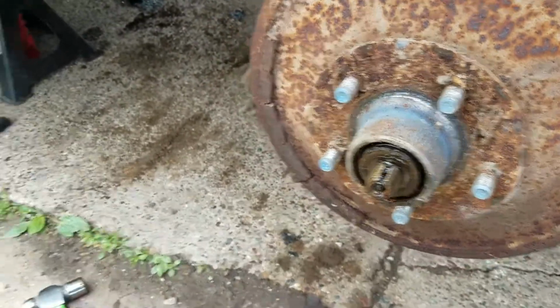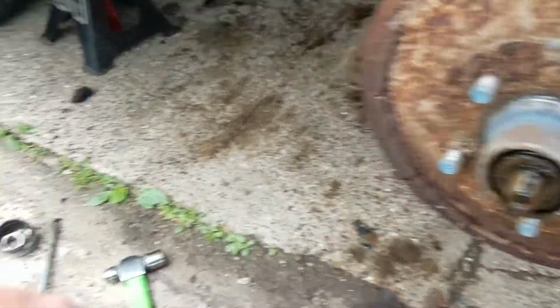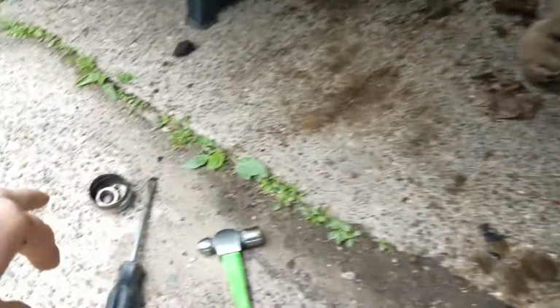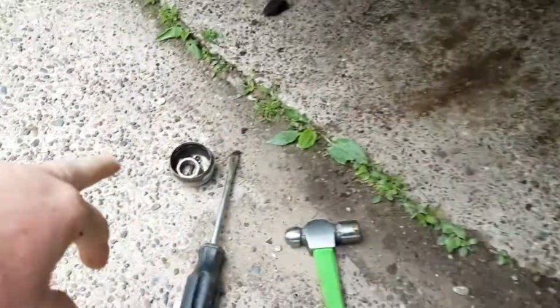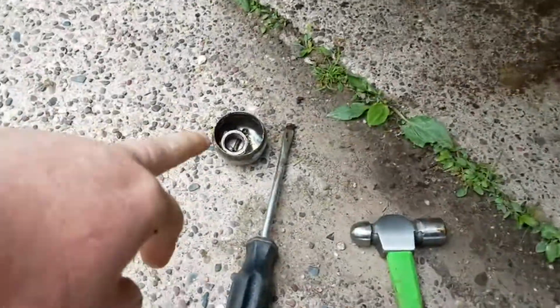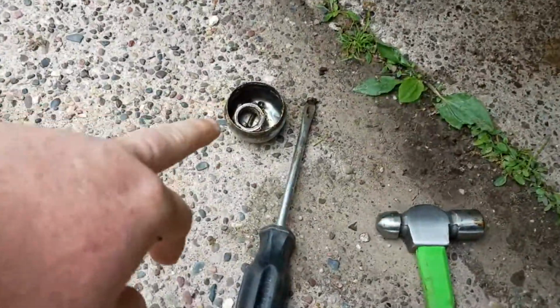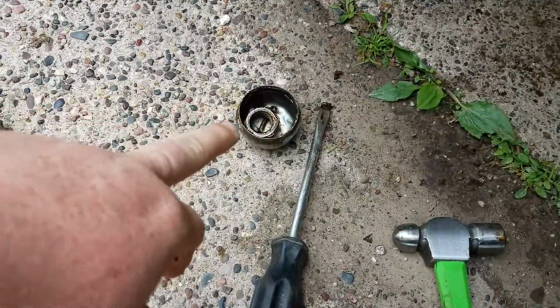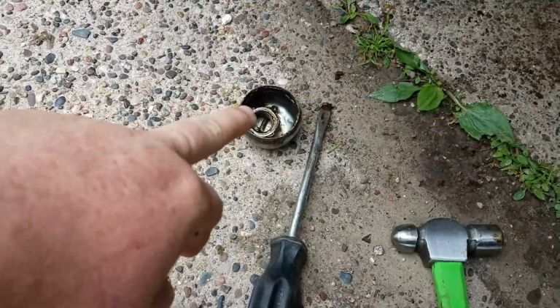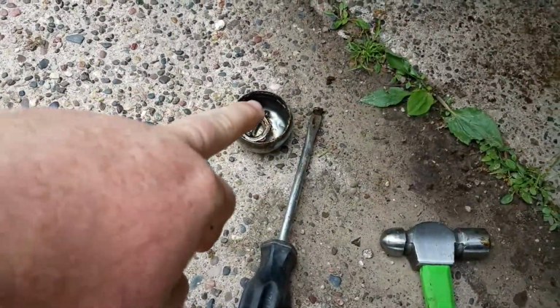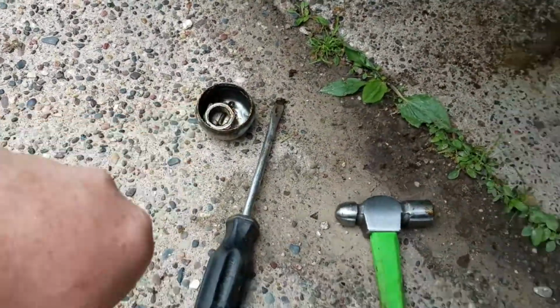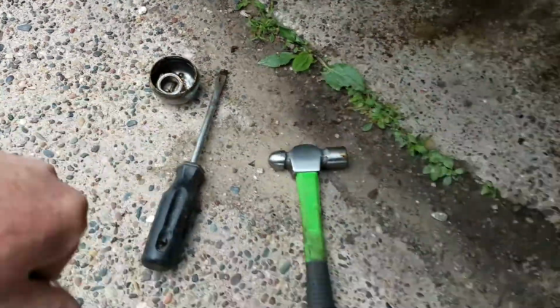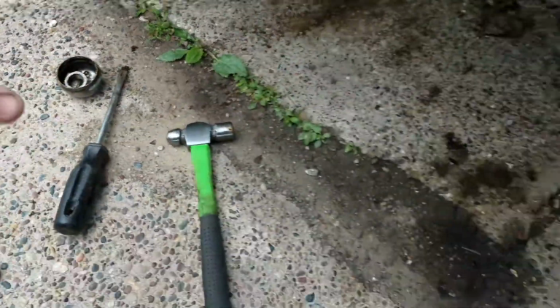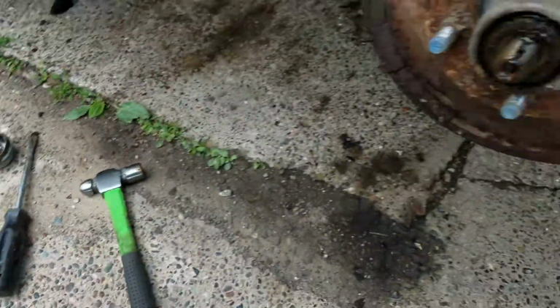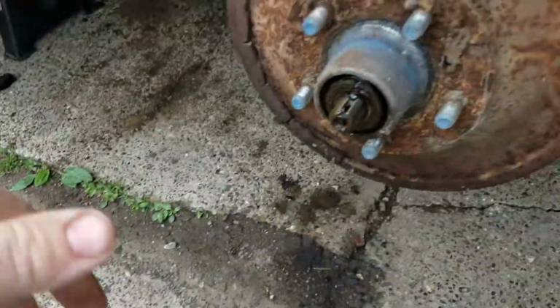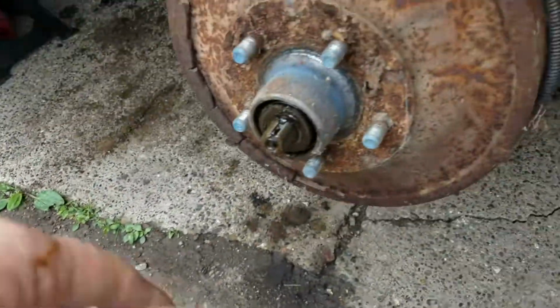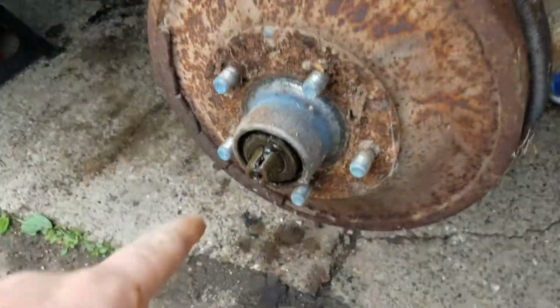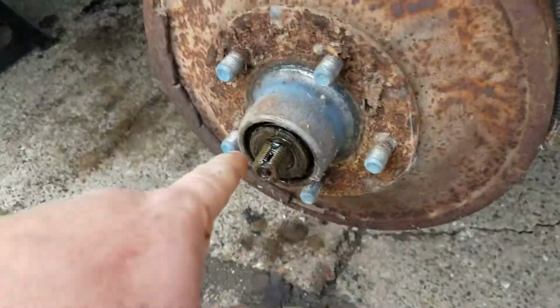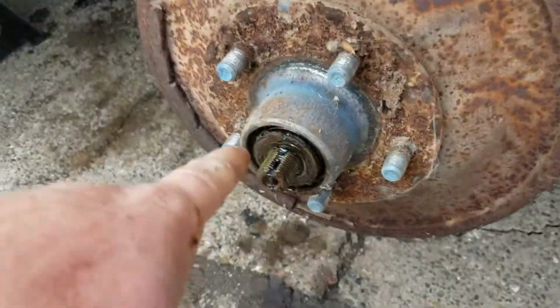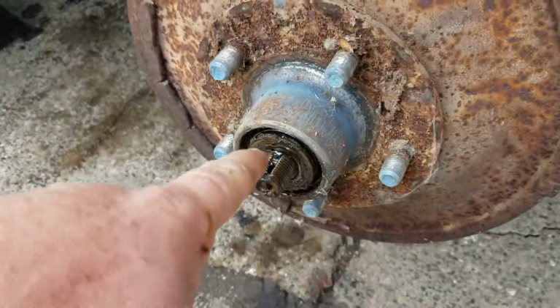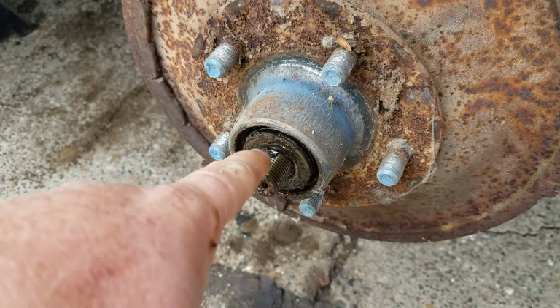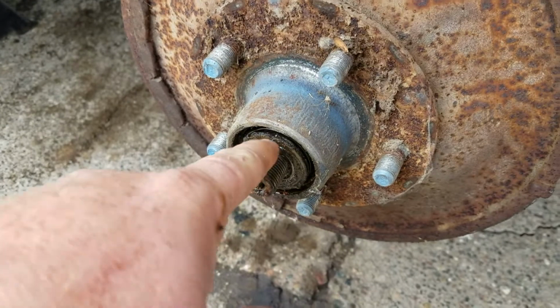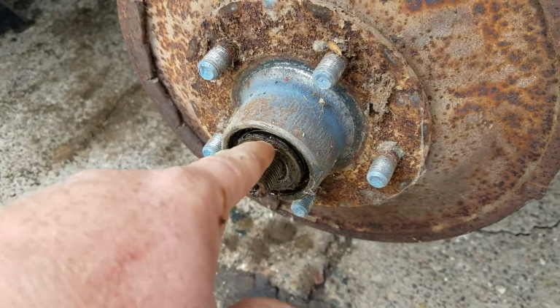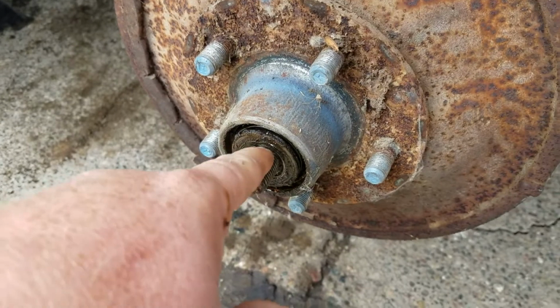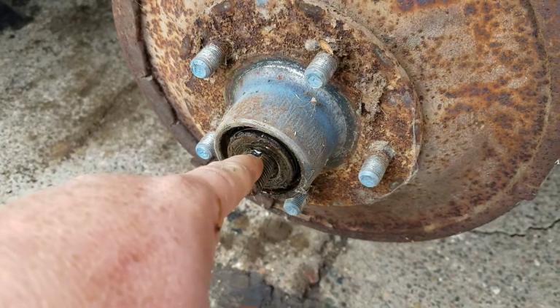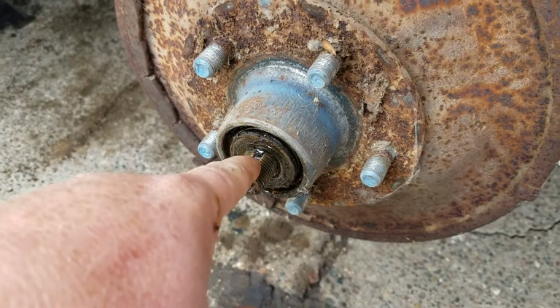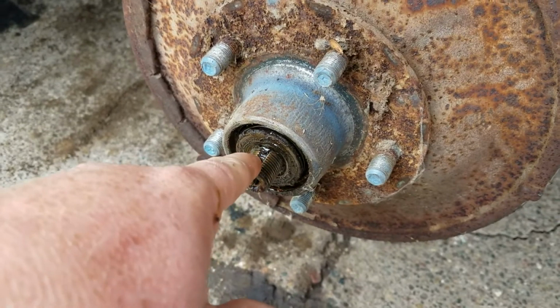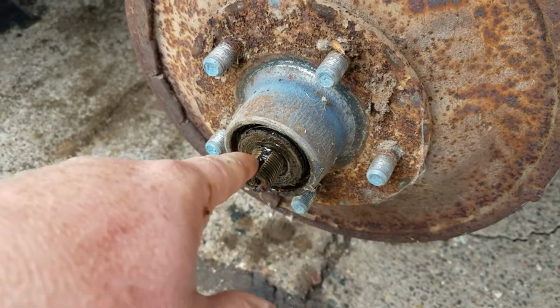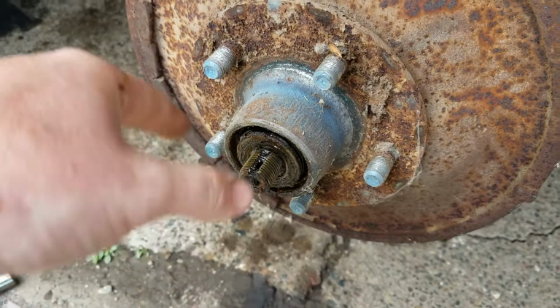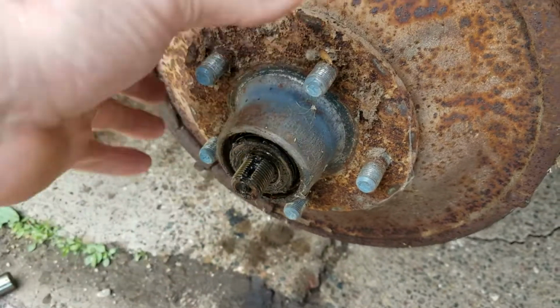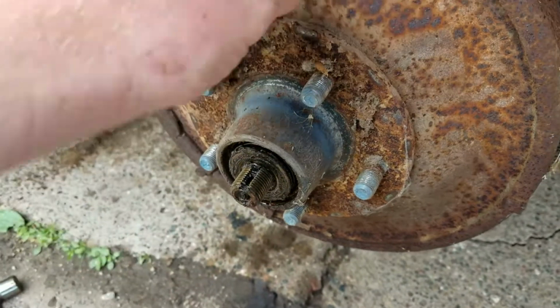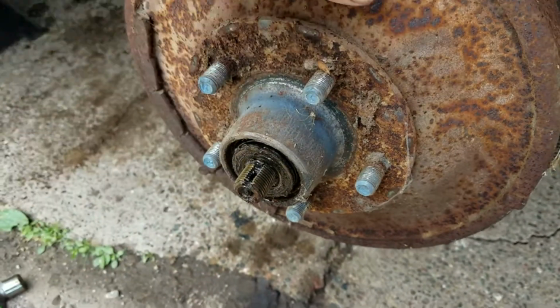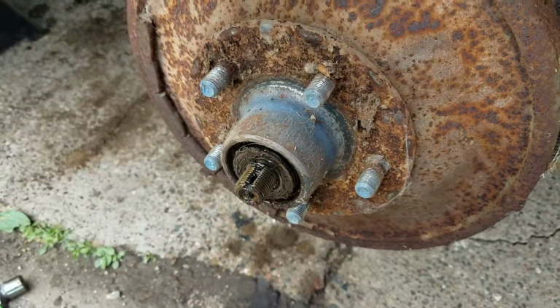Obviously, you've got a cap, a nut, and a cotter pin. And you've got like a washer and a bearing.